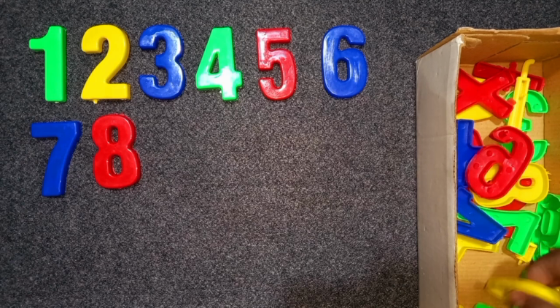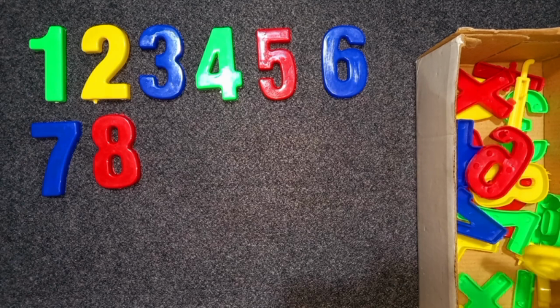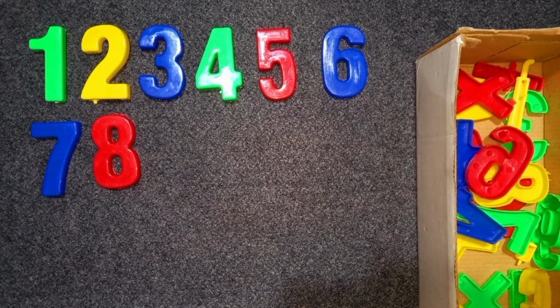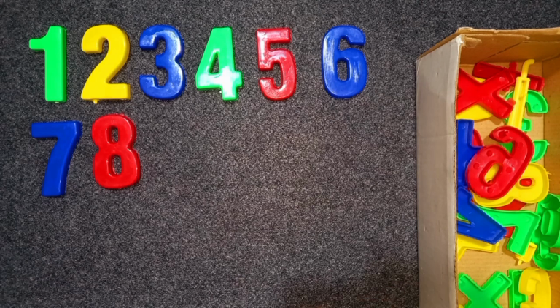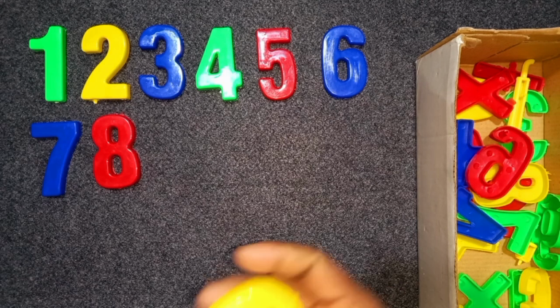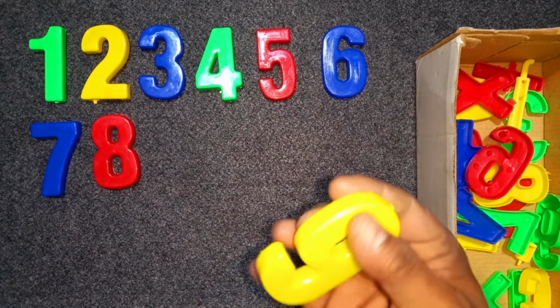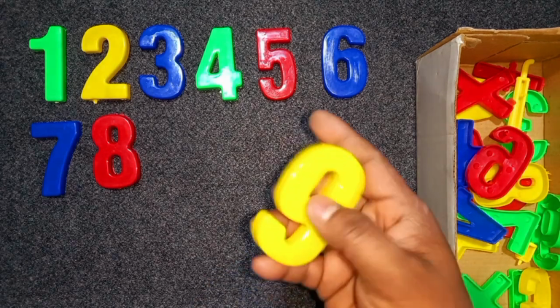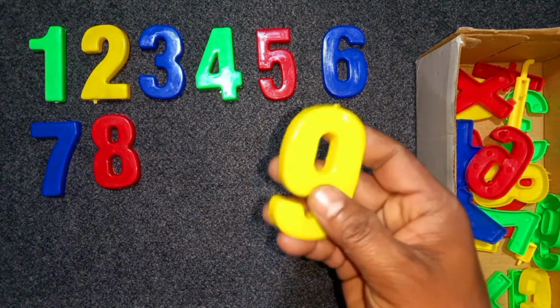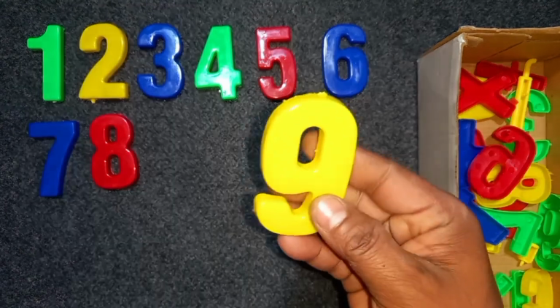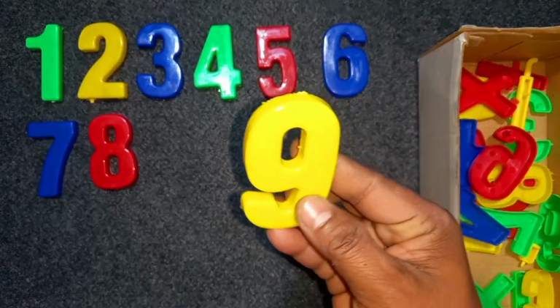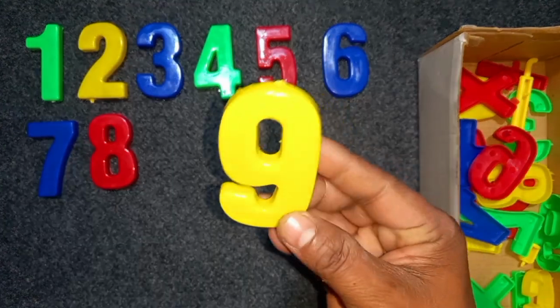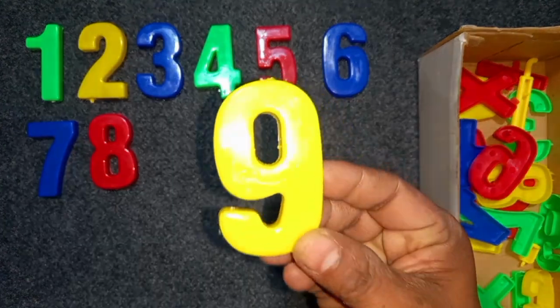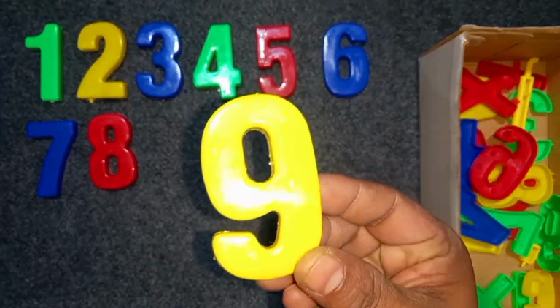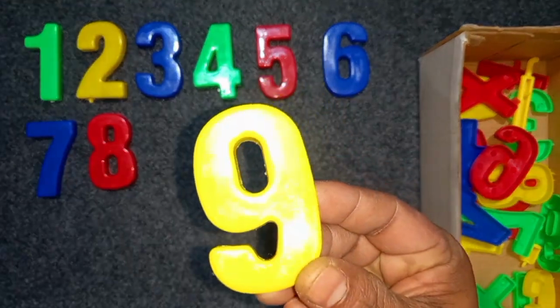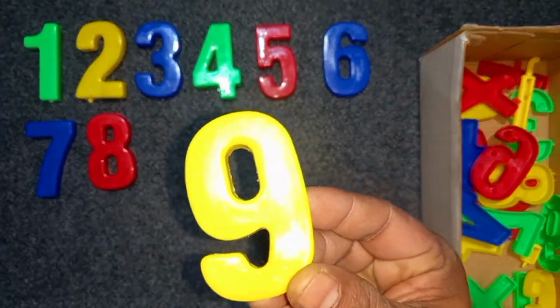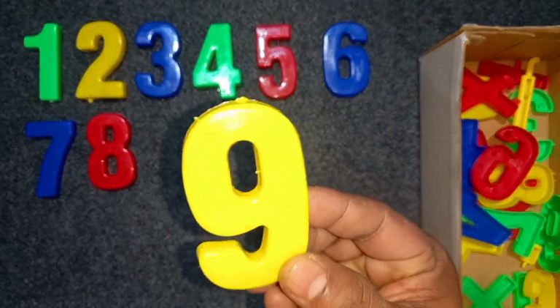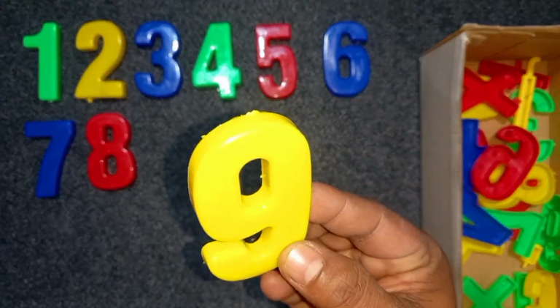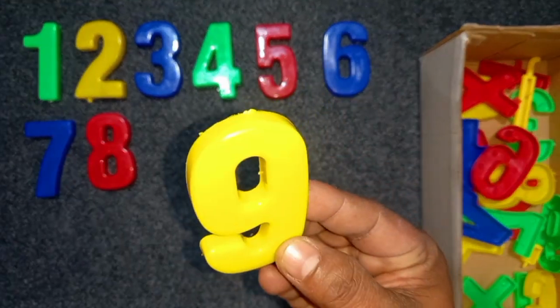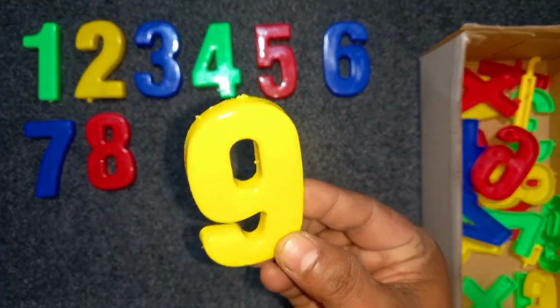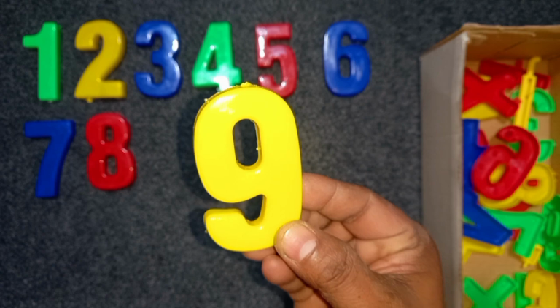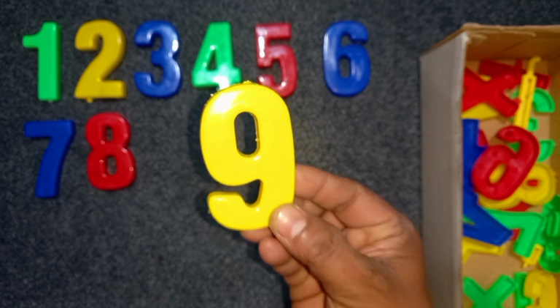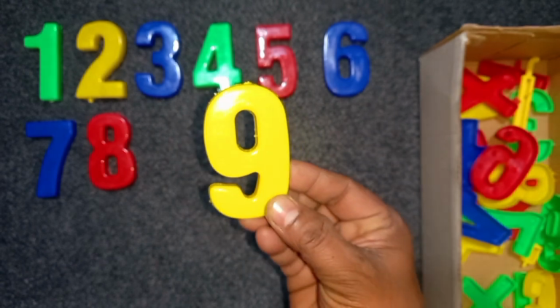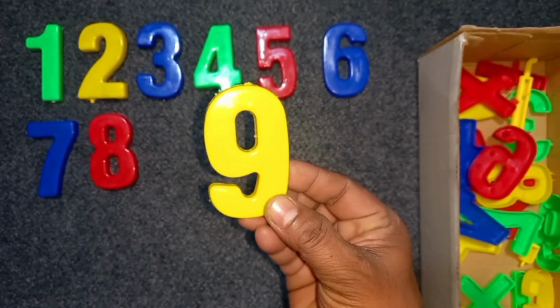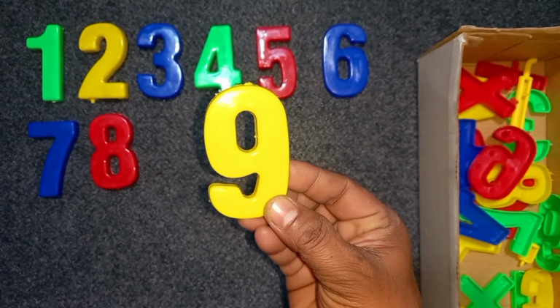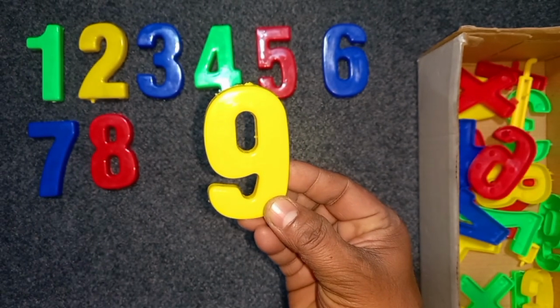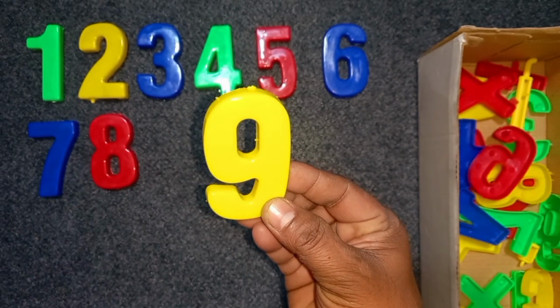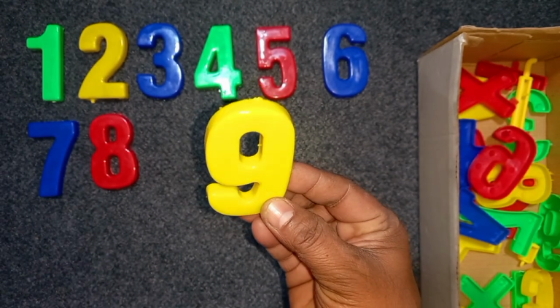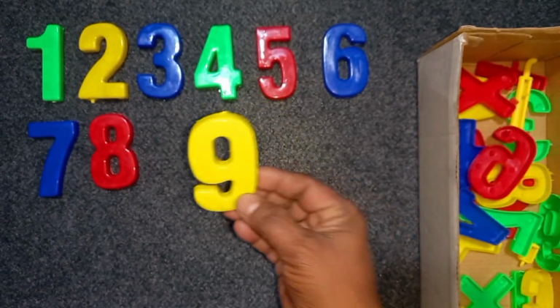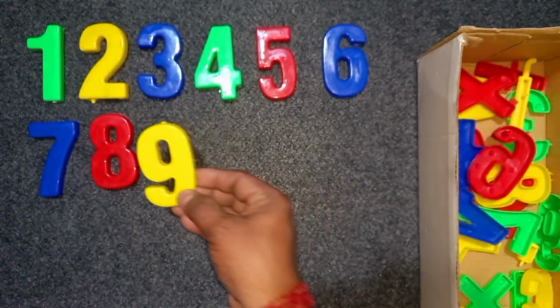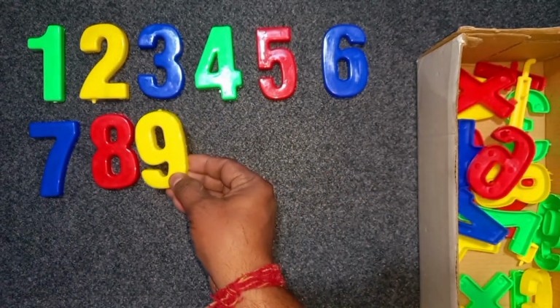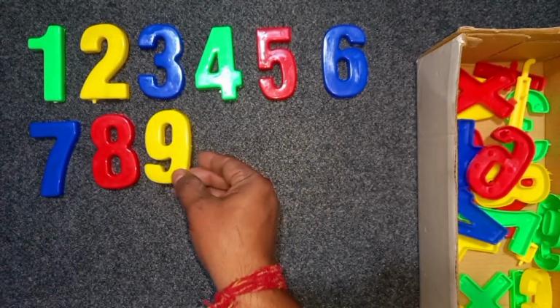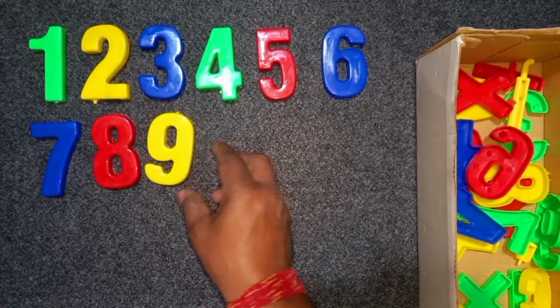Yellow color, 9. Yellow color, 9. Yellow color, 9. Wow!